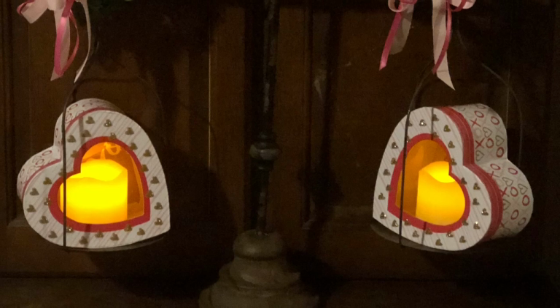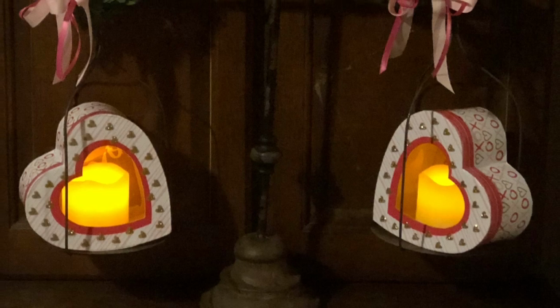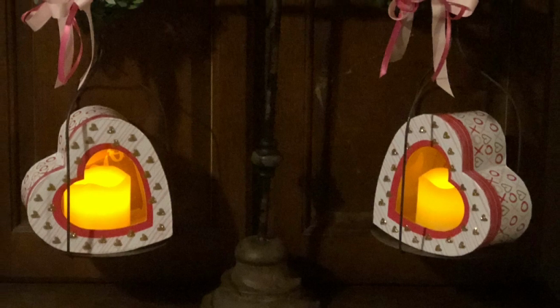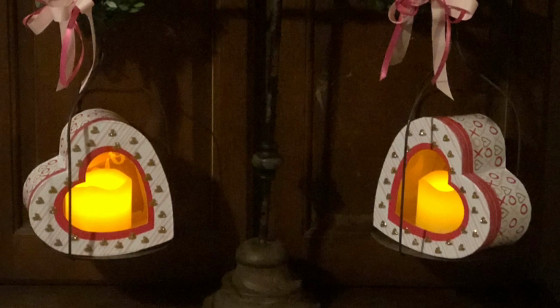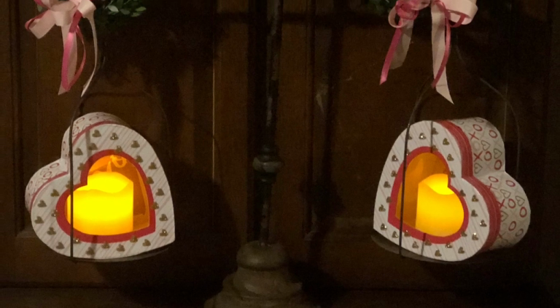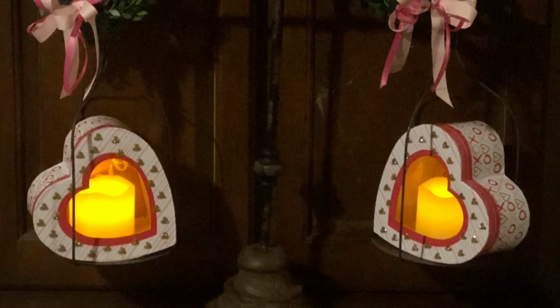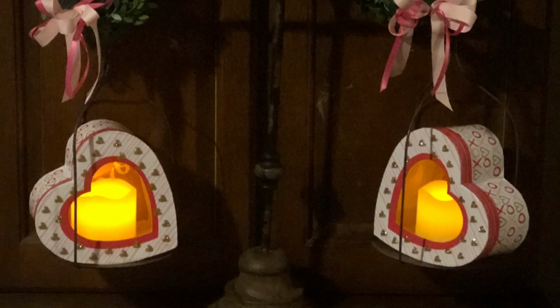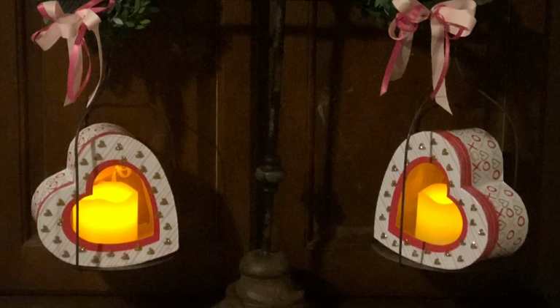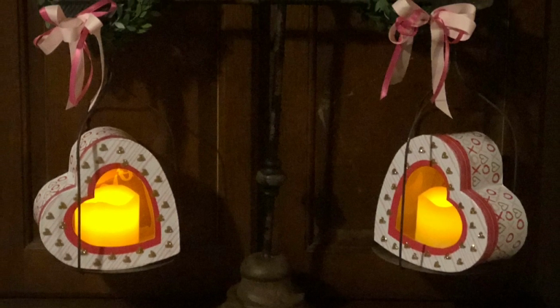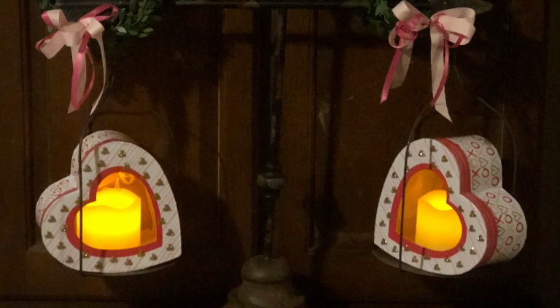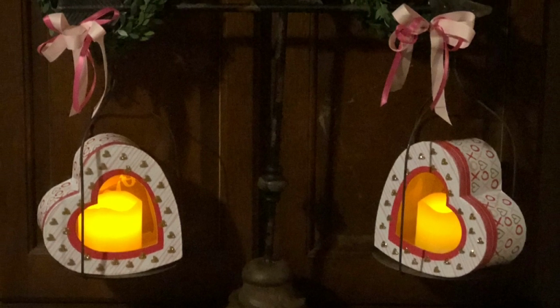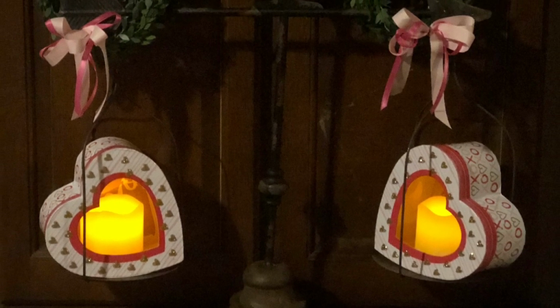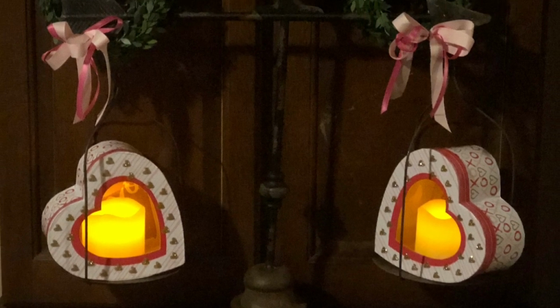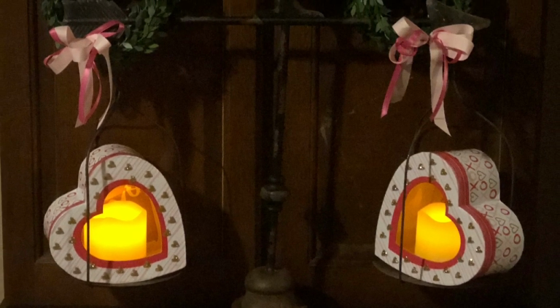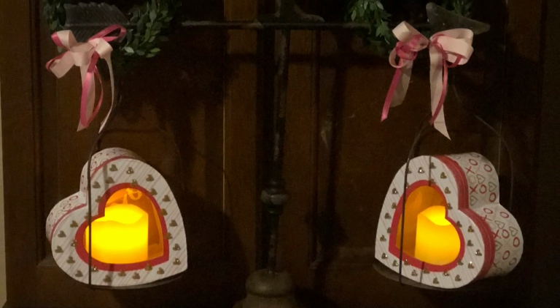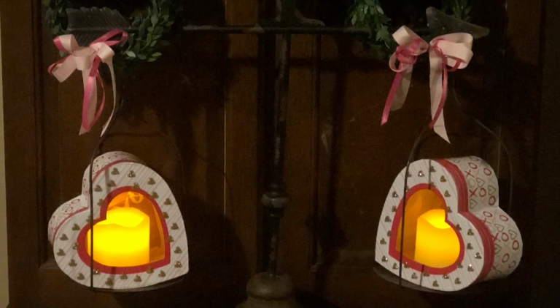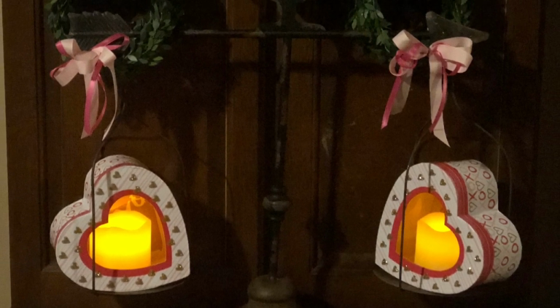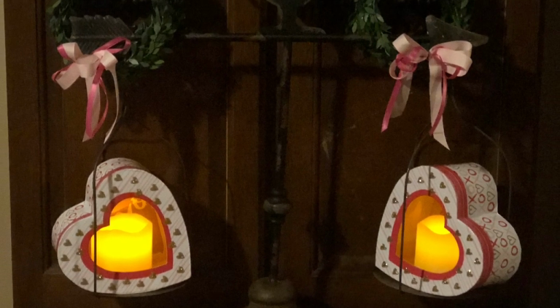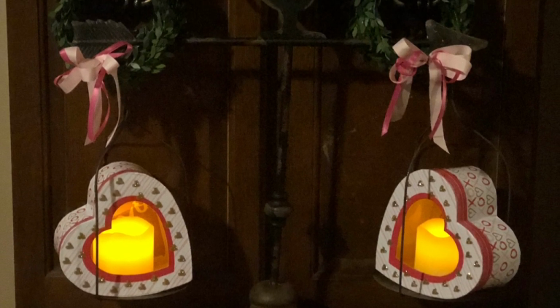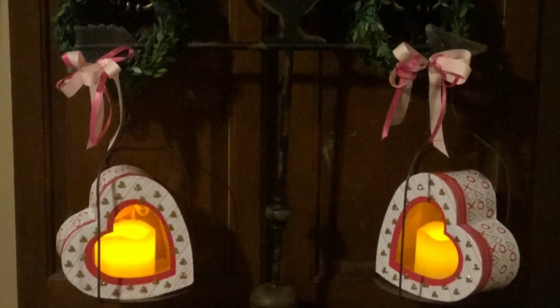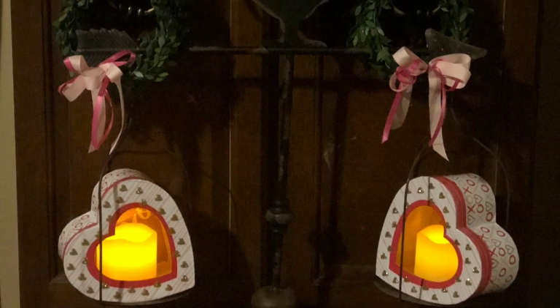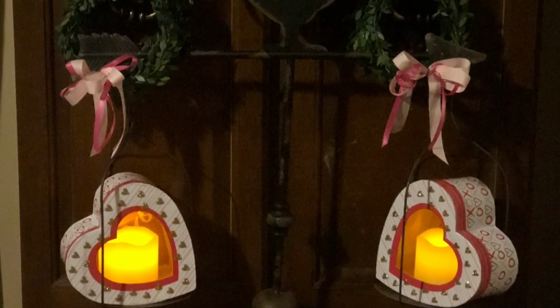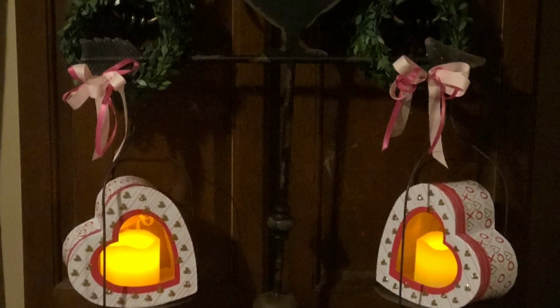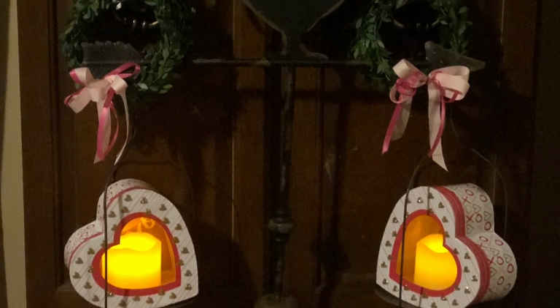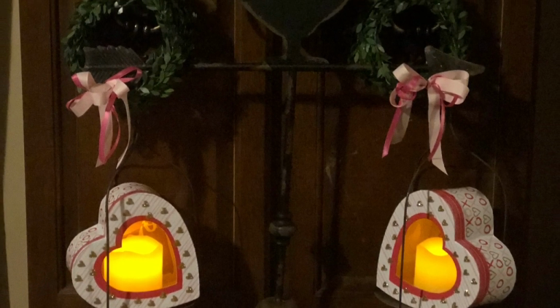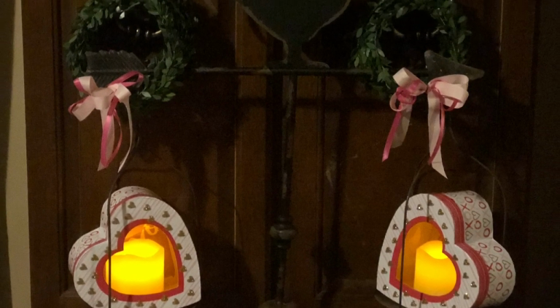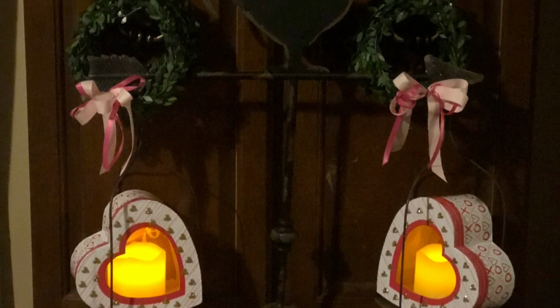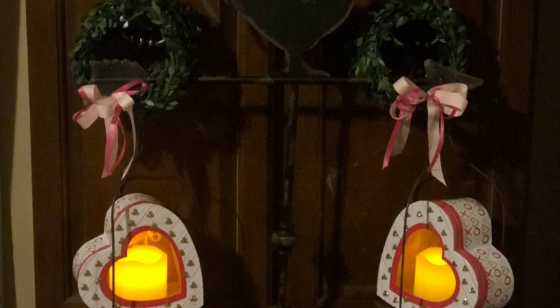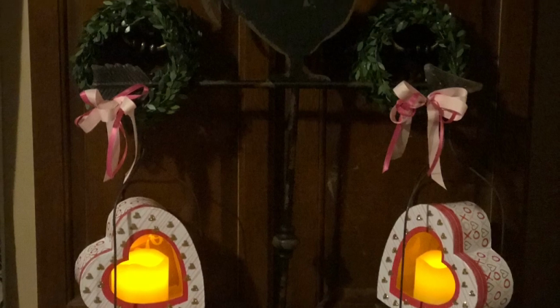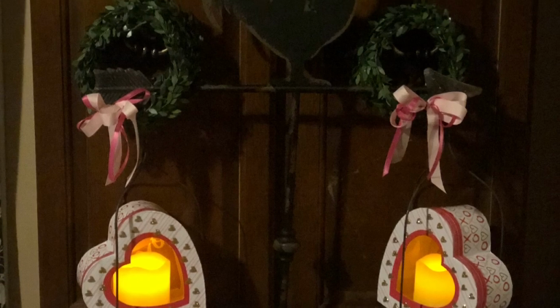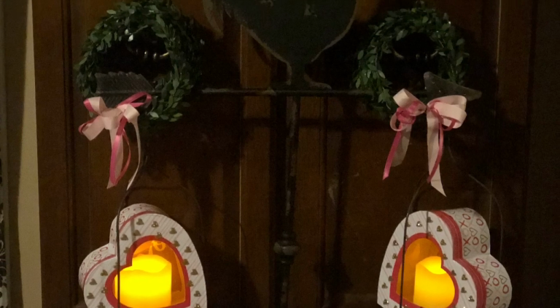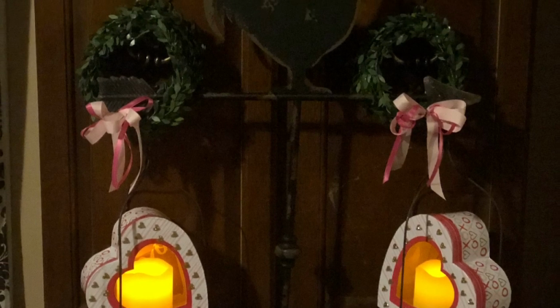Hey y'all, if you want to learn how to make these farmhouse country Valentine's Day candle holders, stick around.